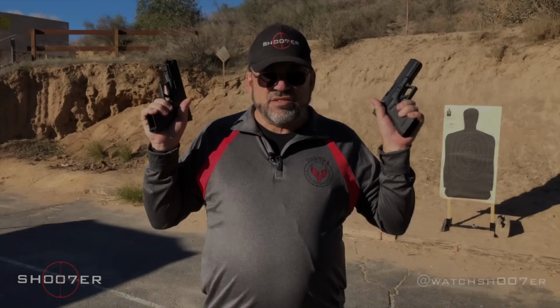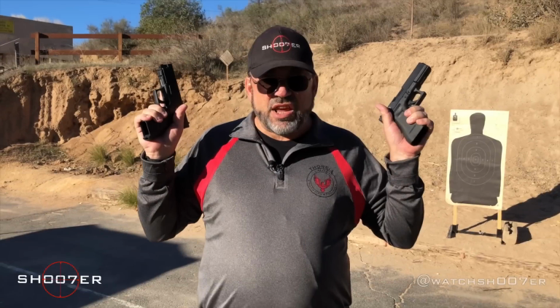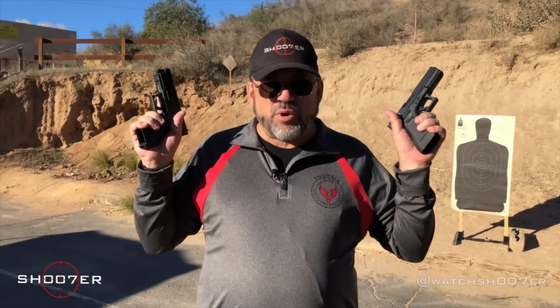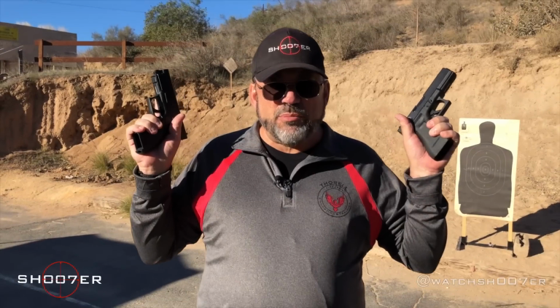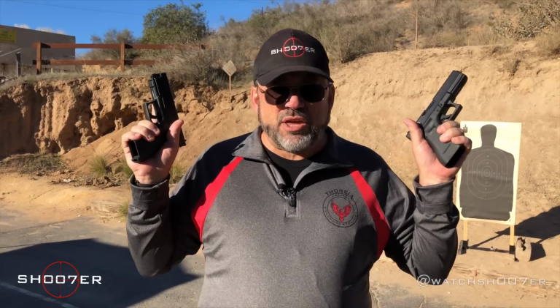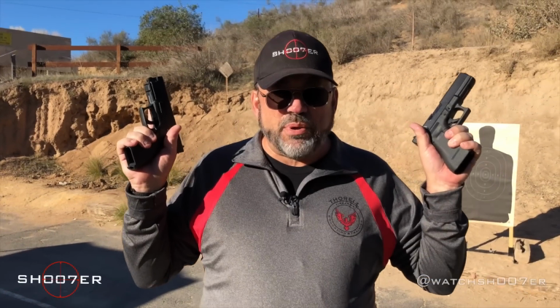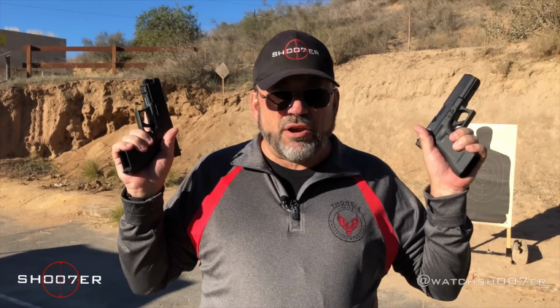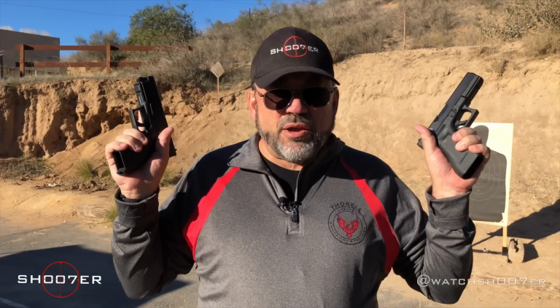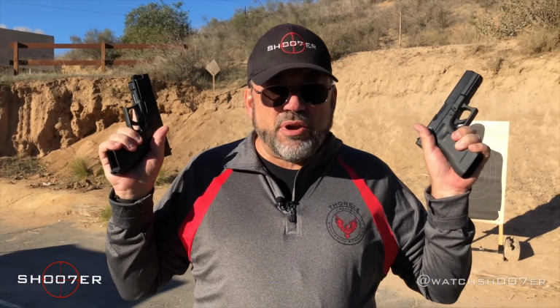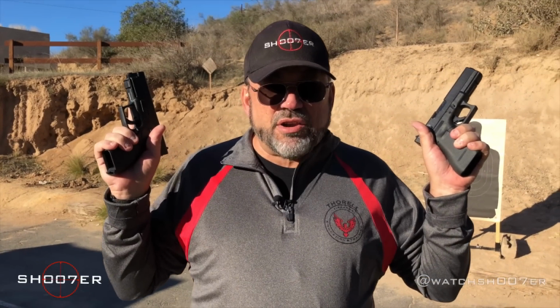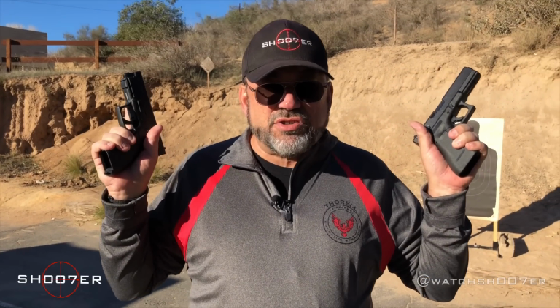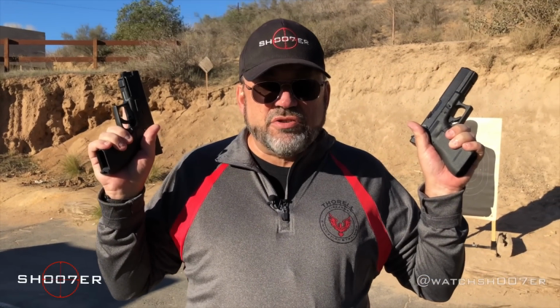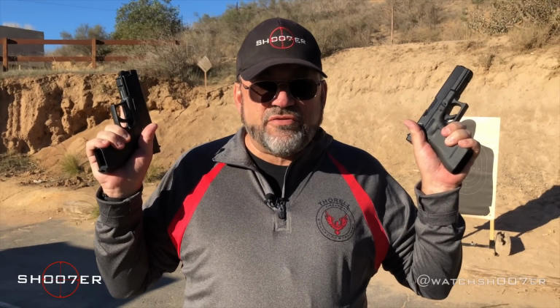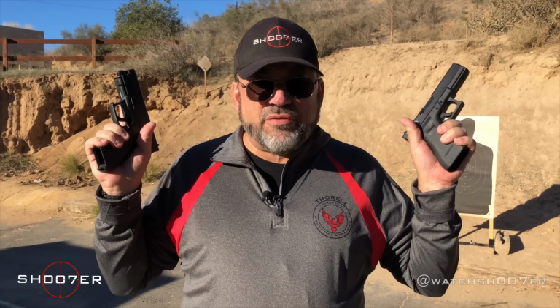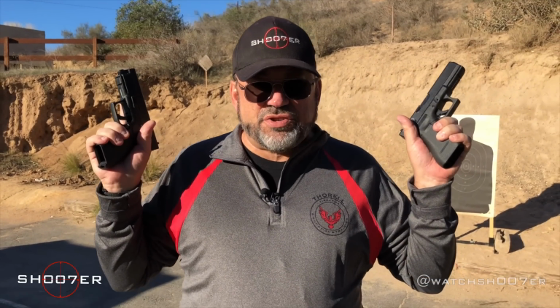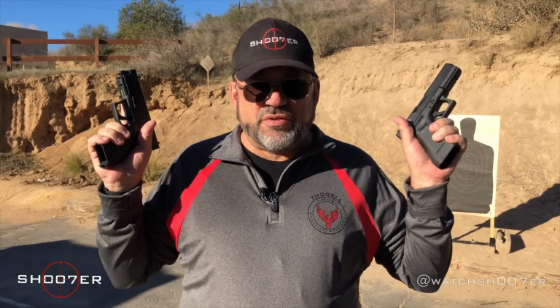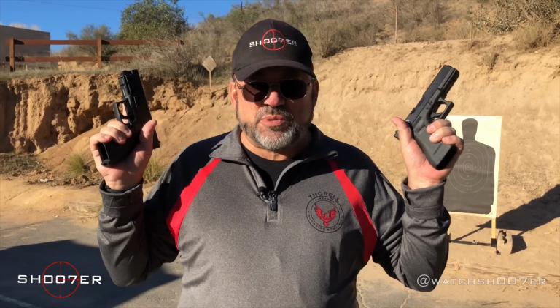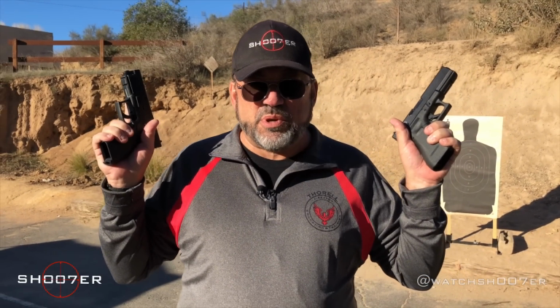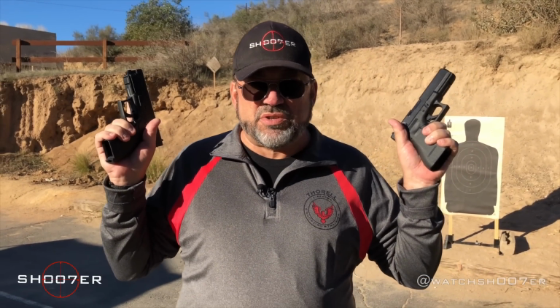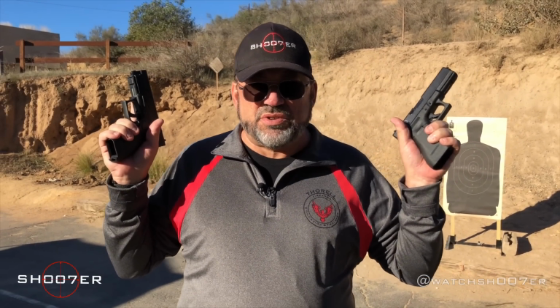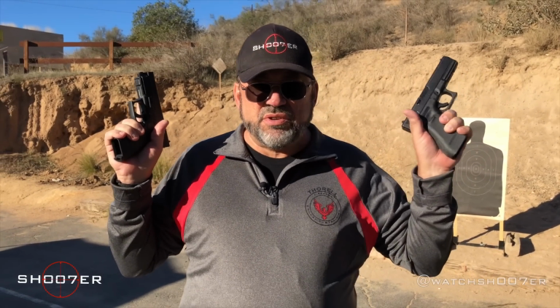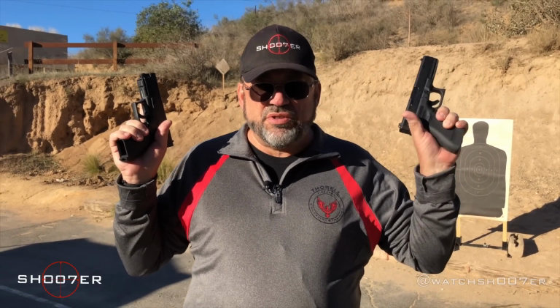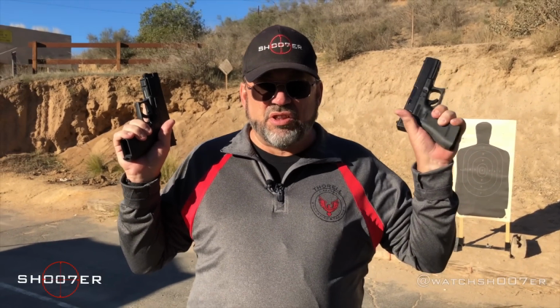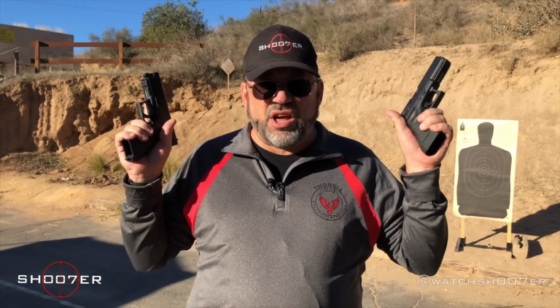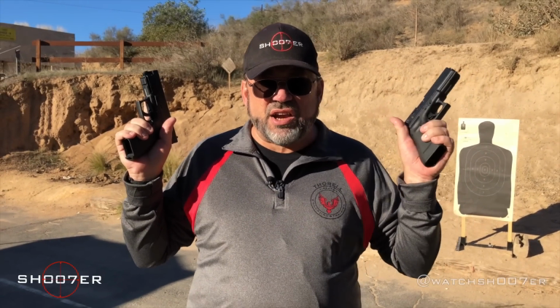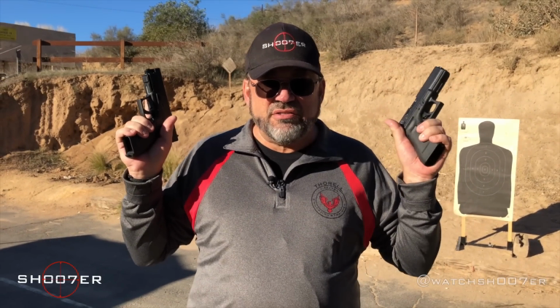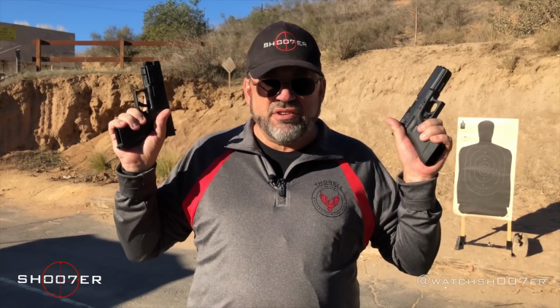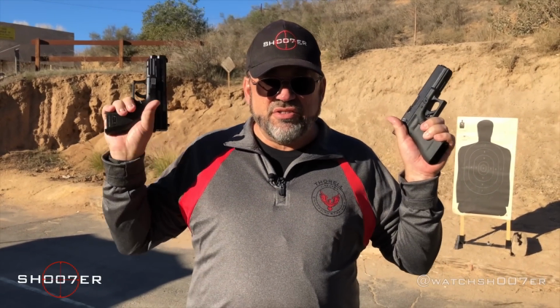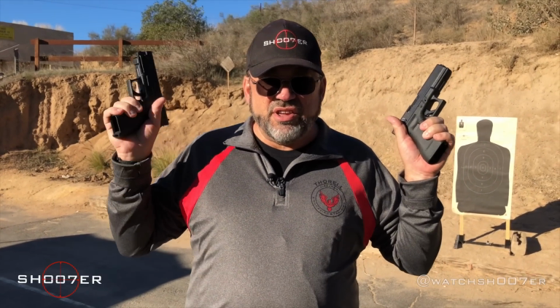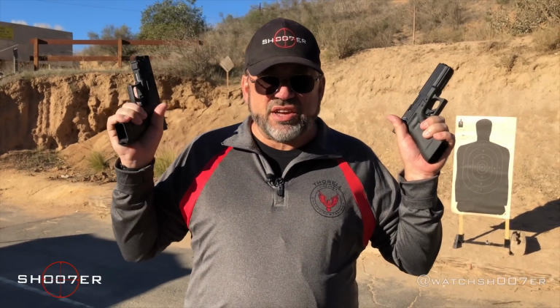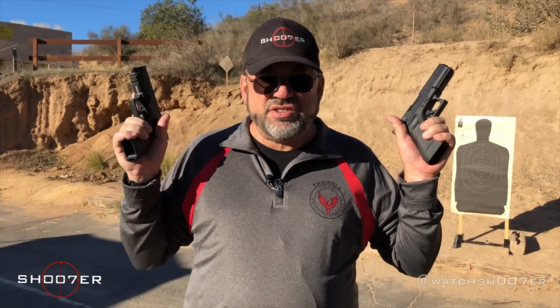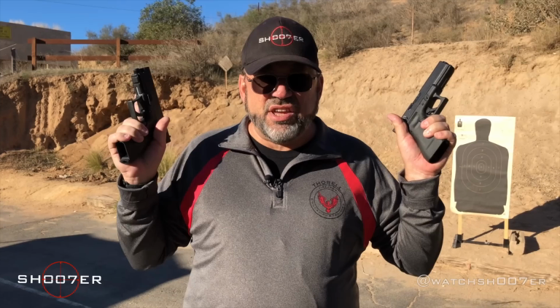Today we're going to be comparing America's two favorite service pistols, the Glock and the XD.